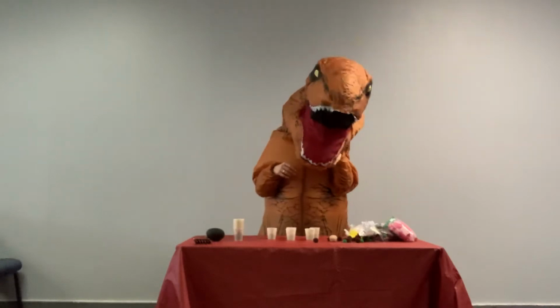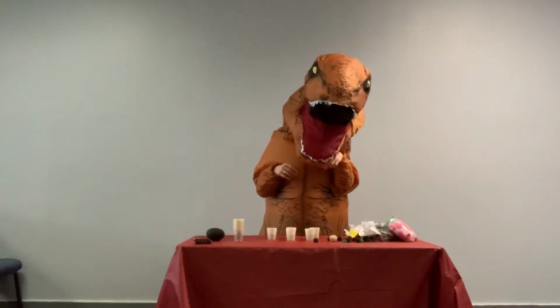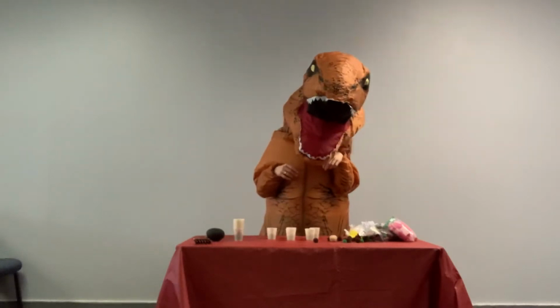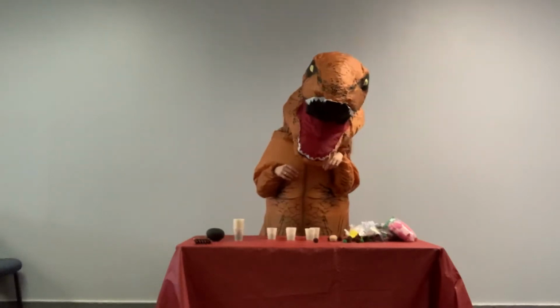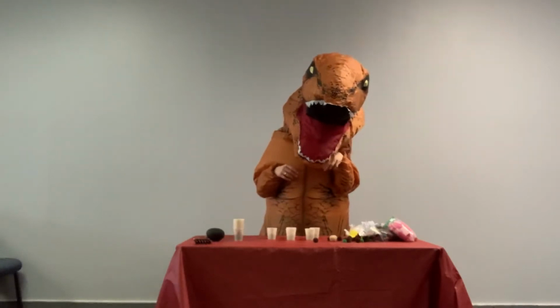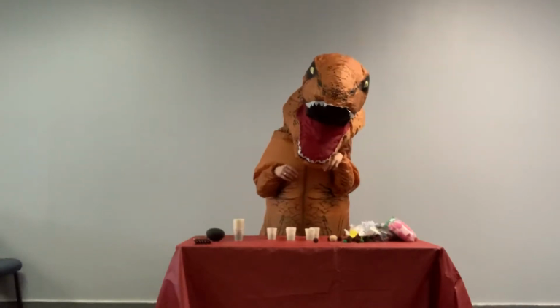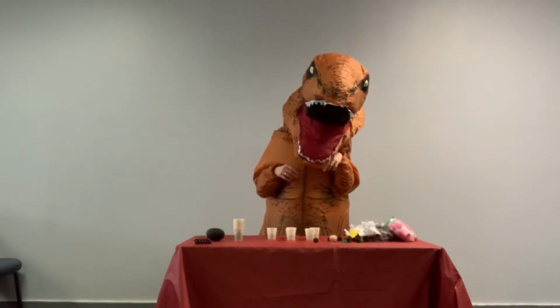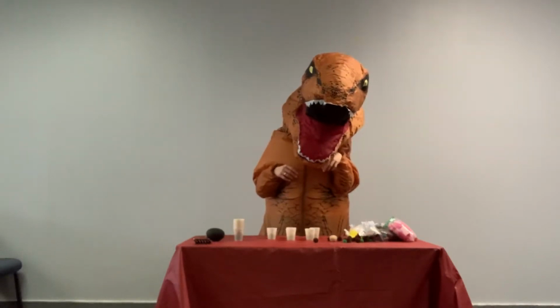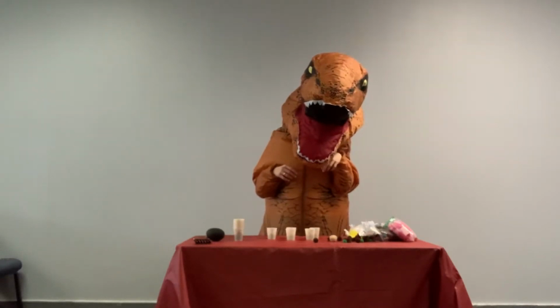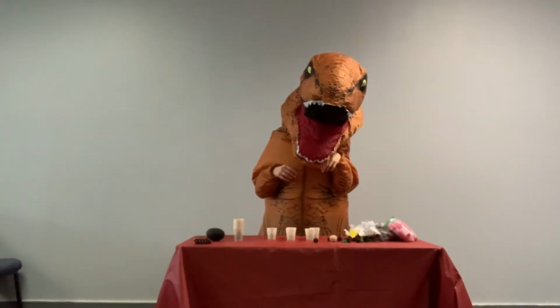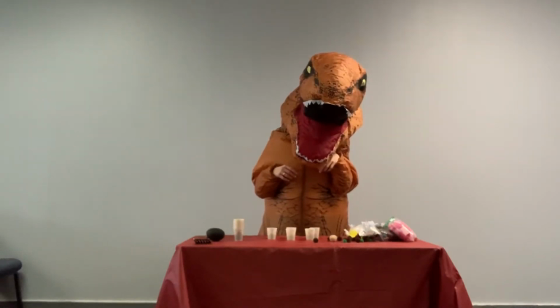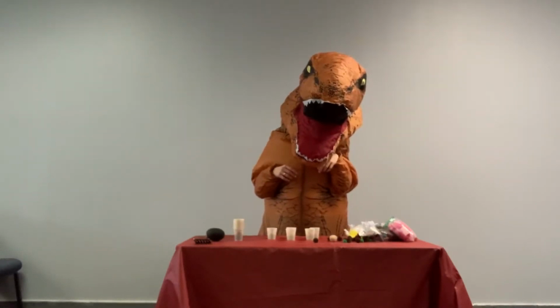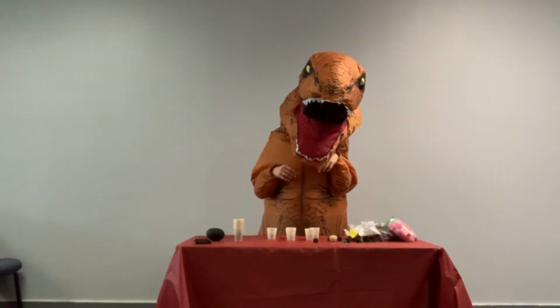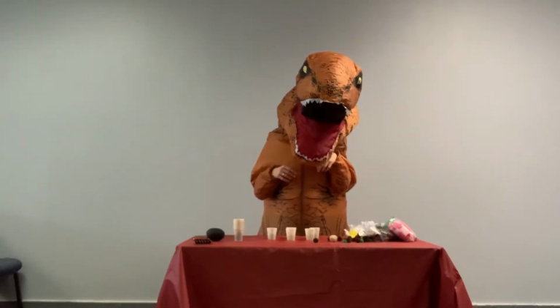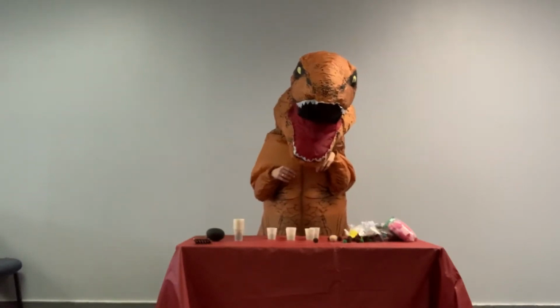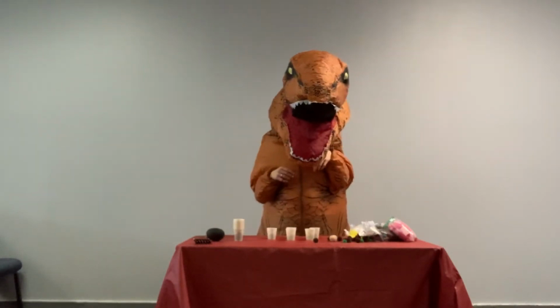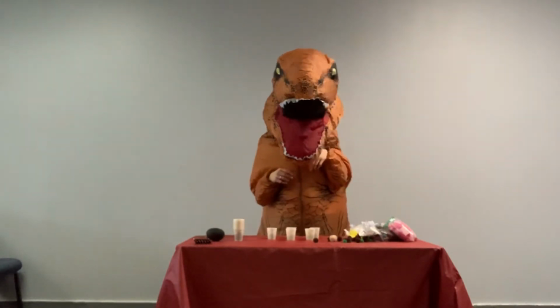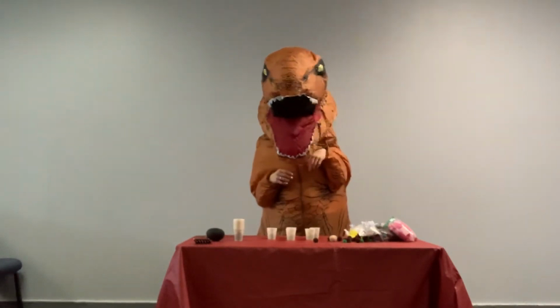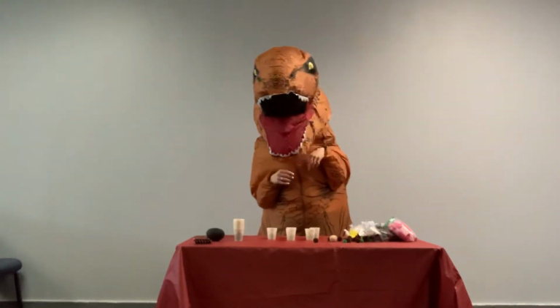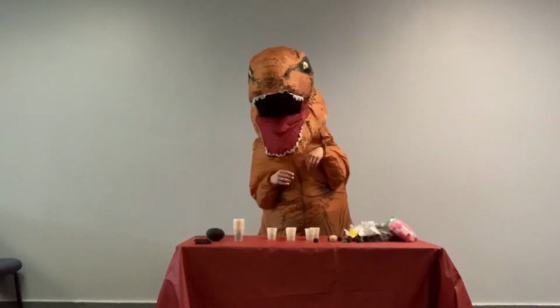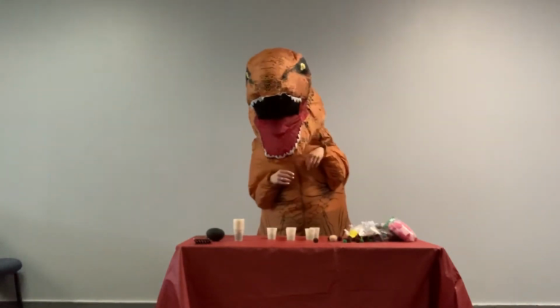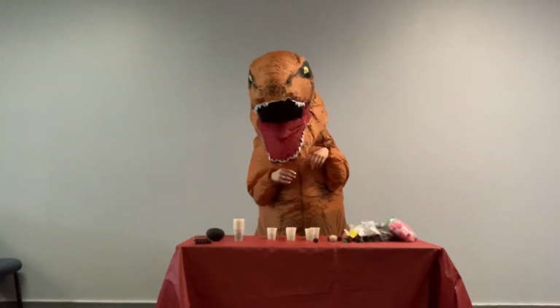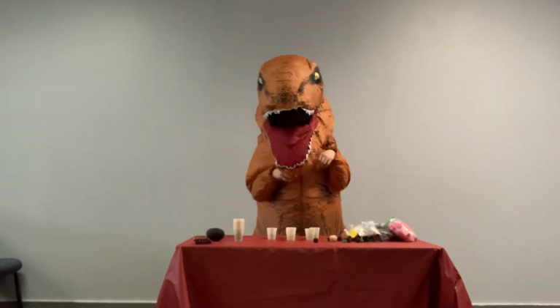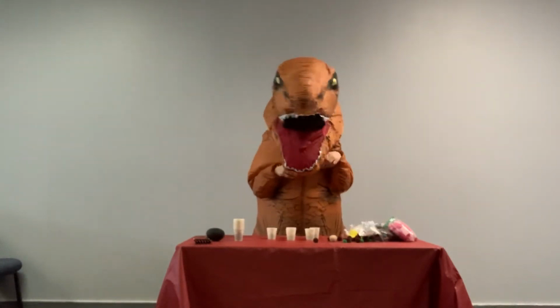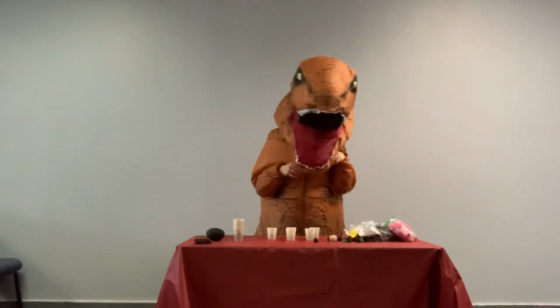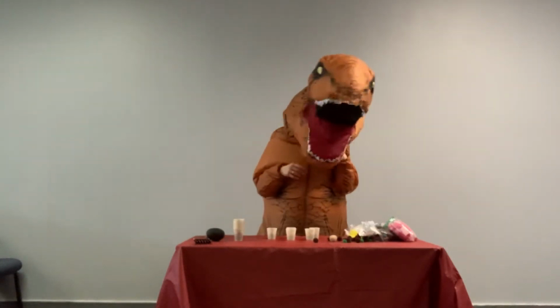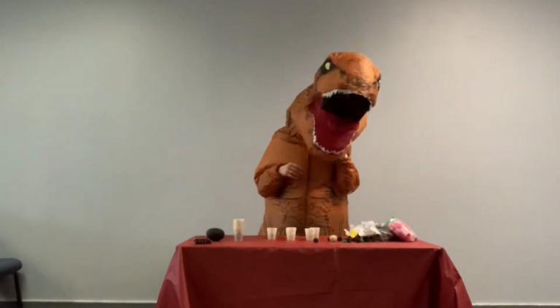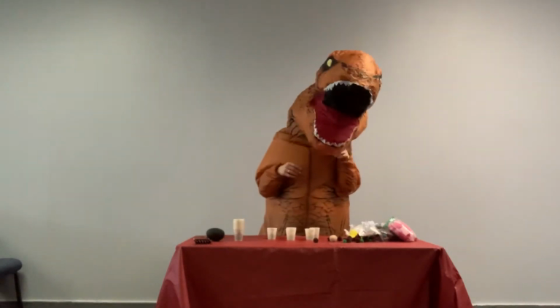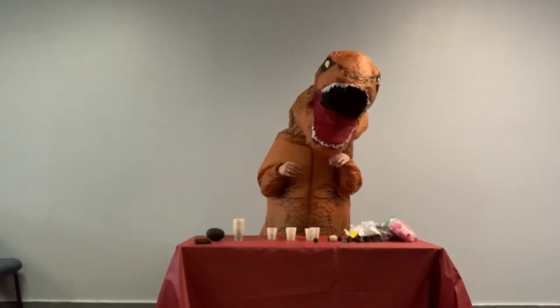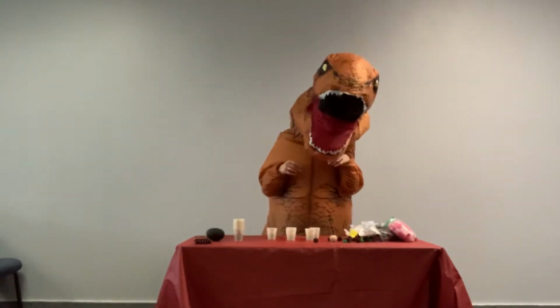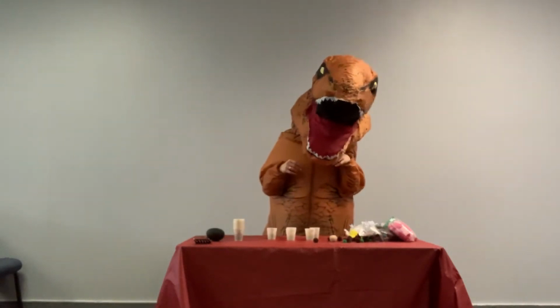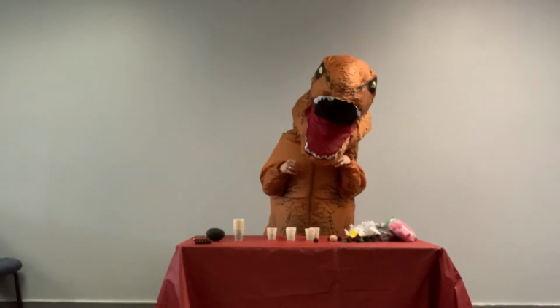Today on Baking with Dinosaurs, we will be making springtime cupcakes.